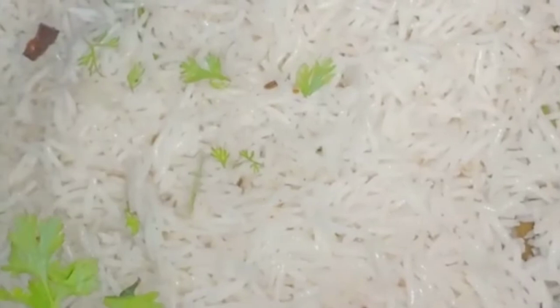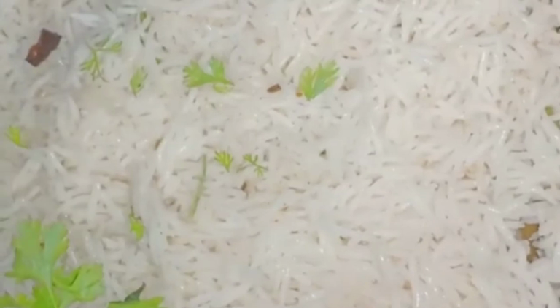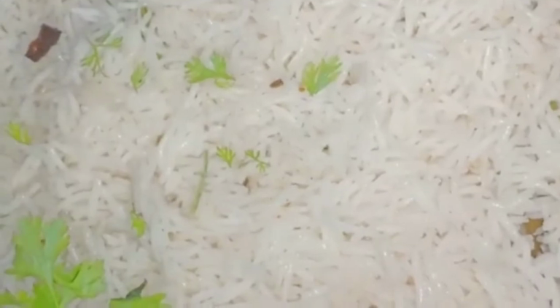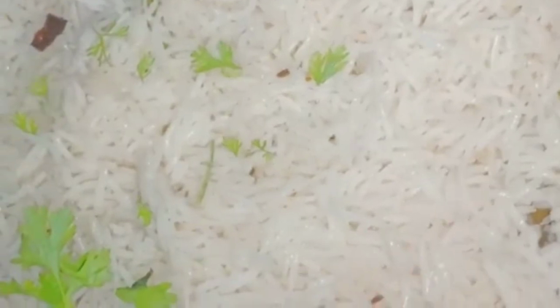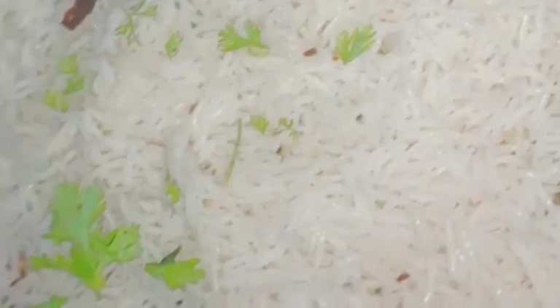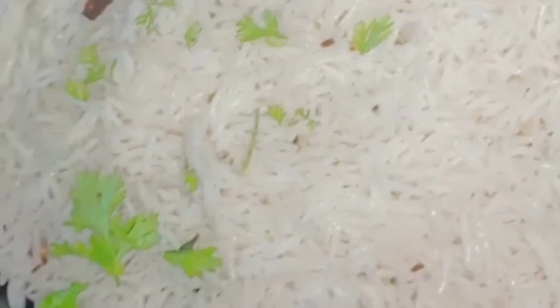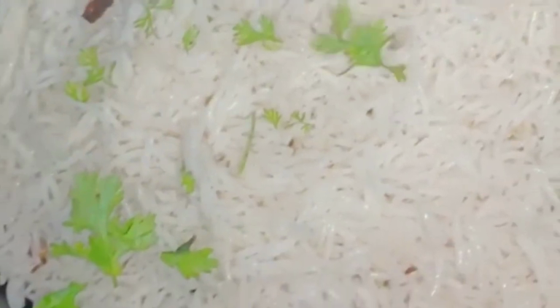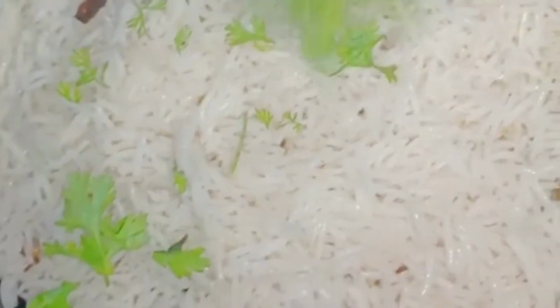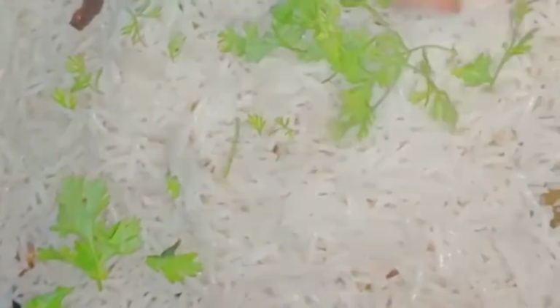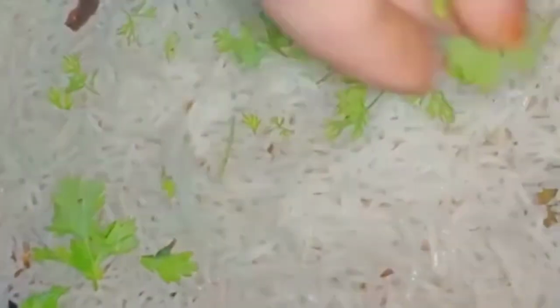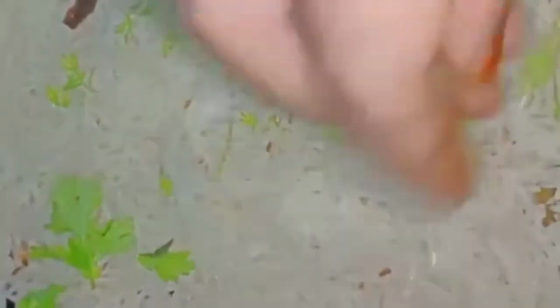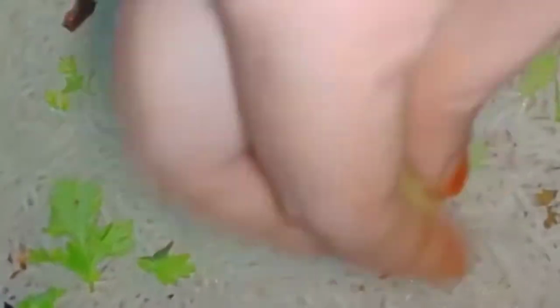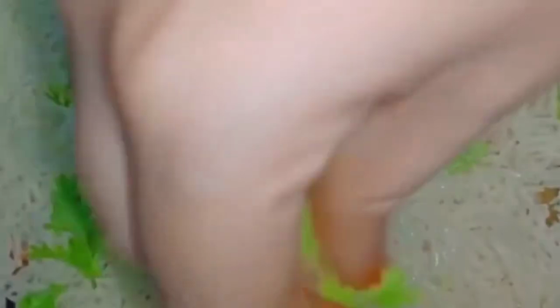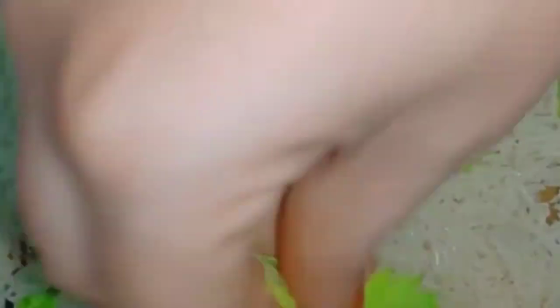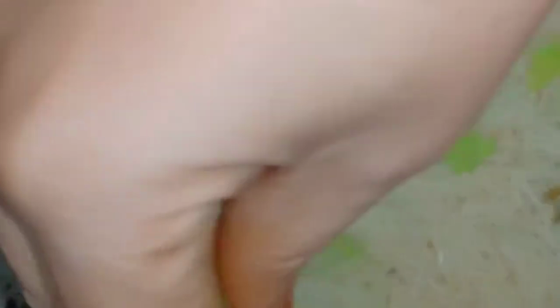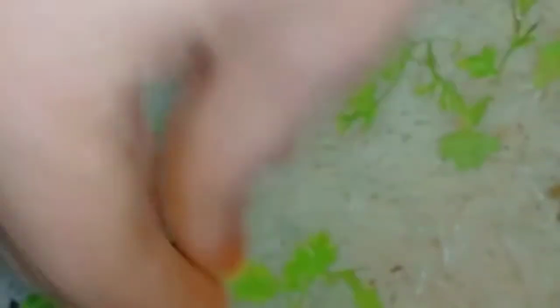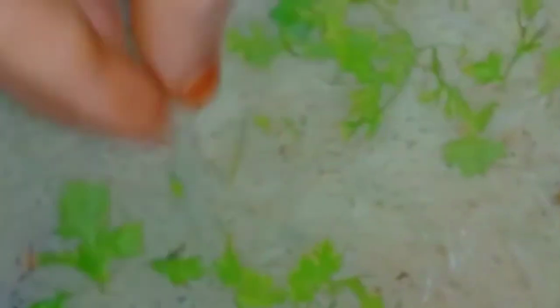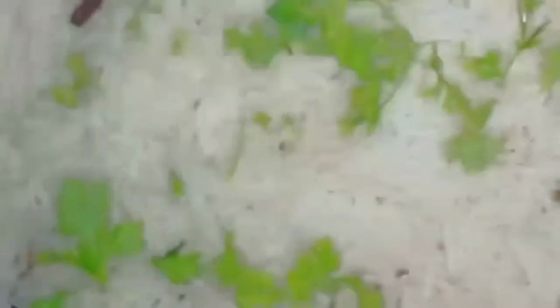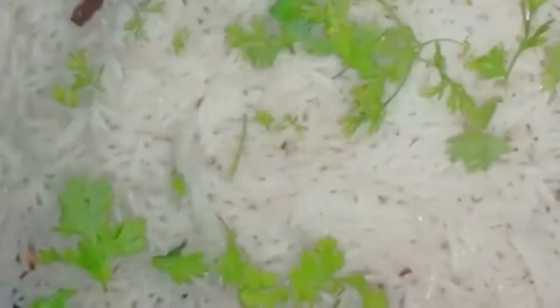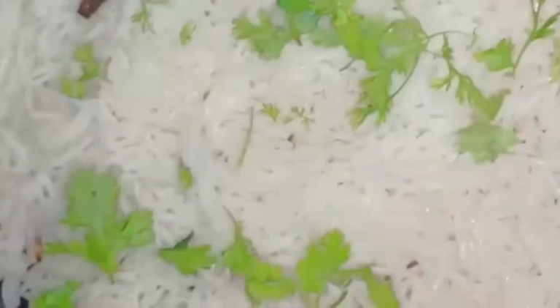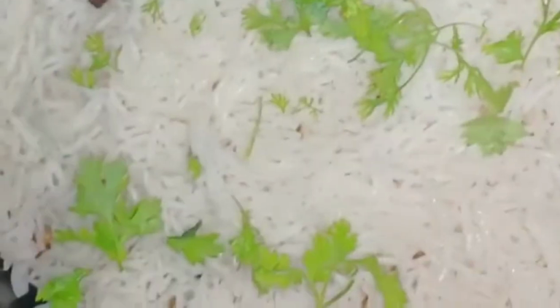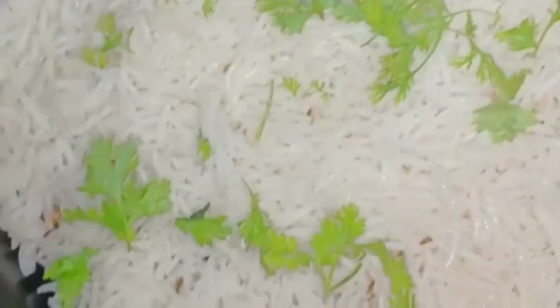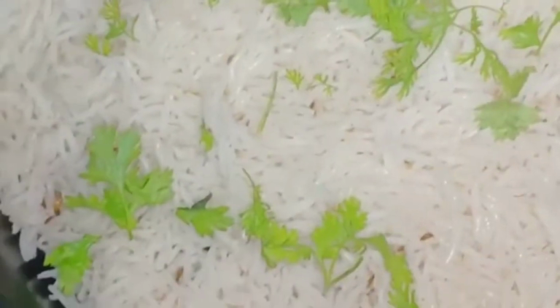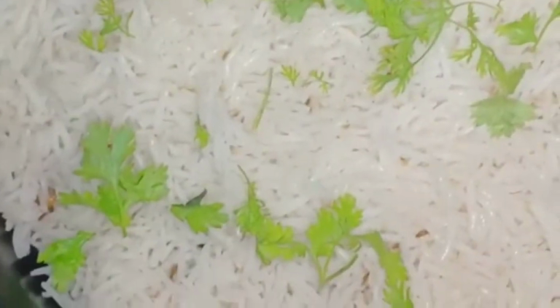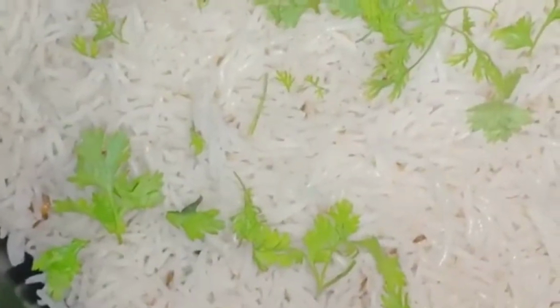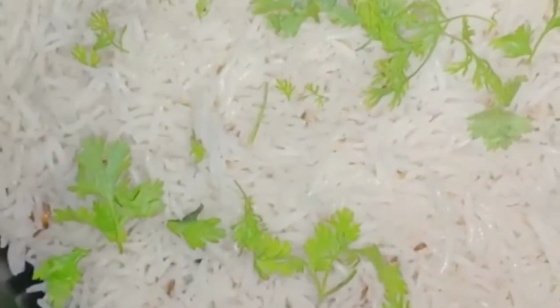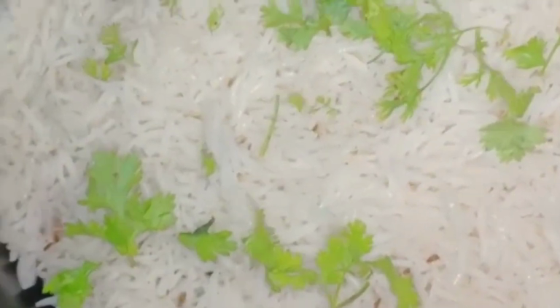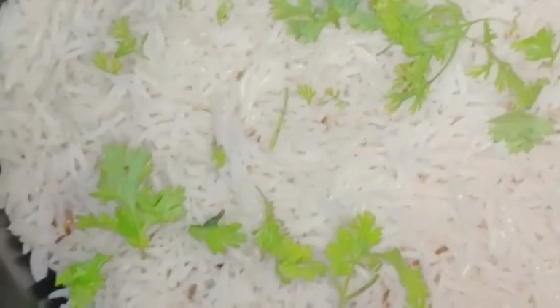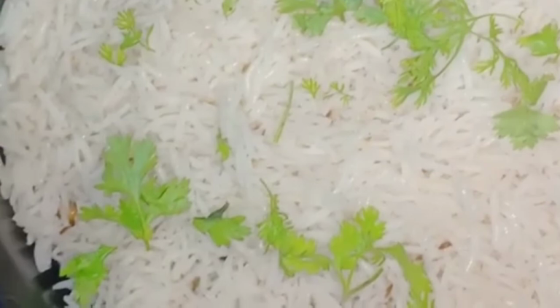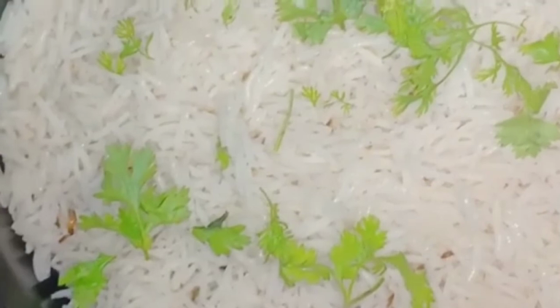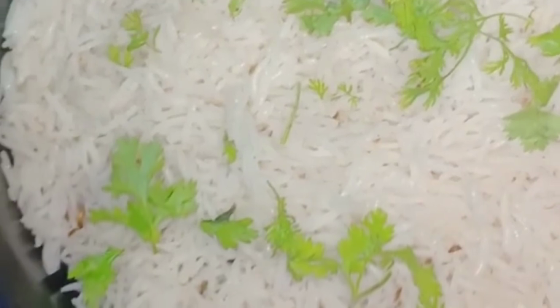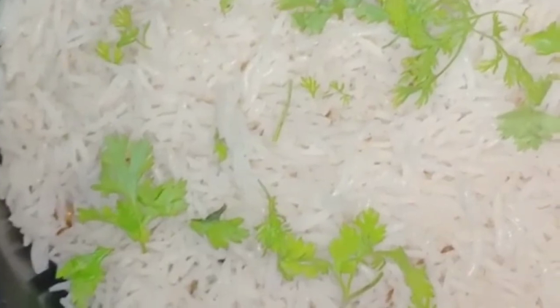This is food colour. The food colour is added in the next layer.